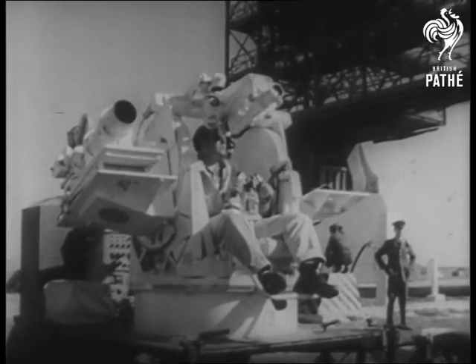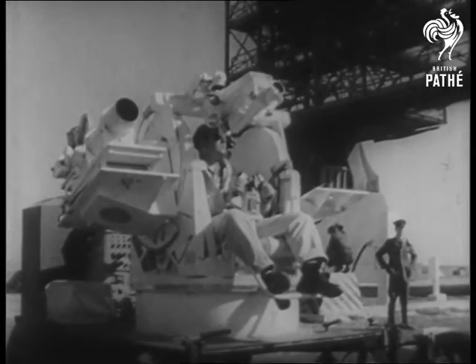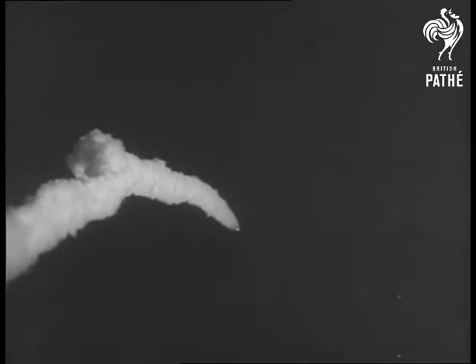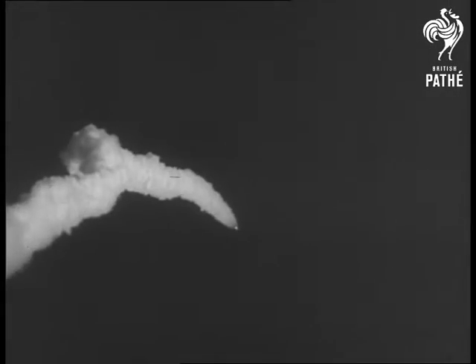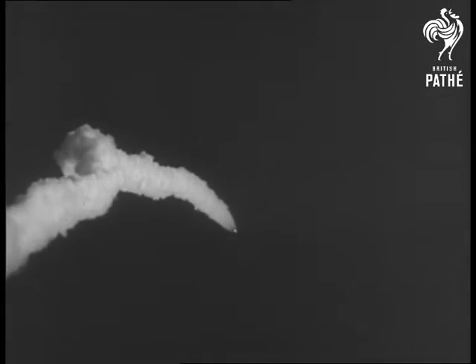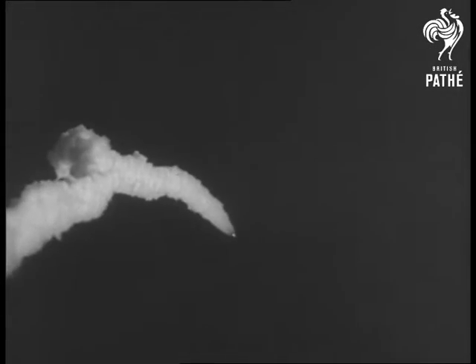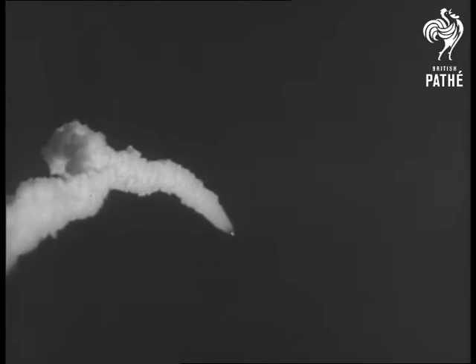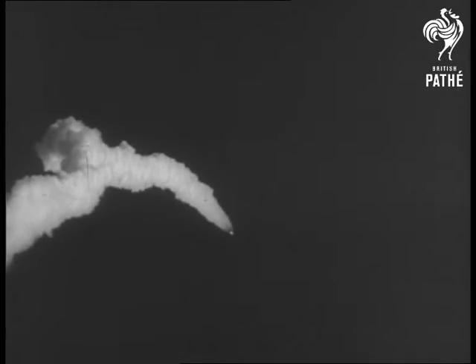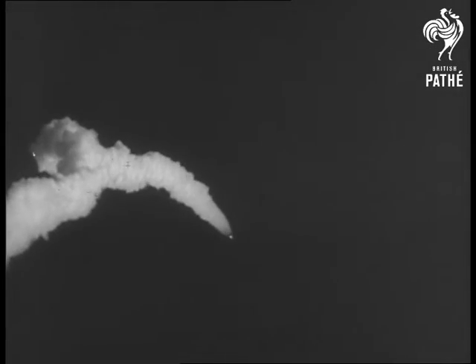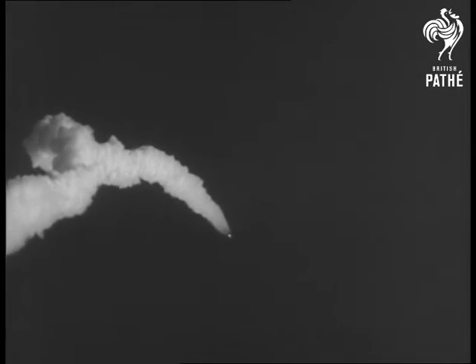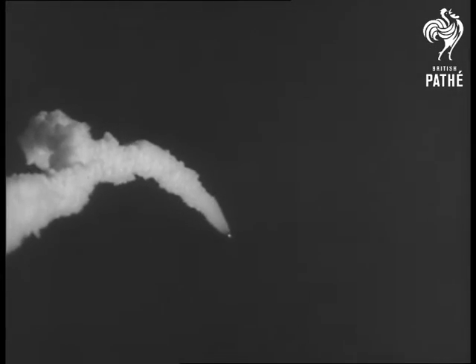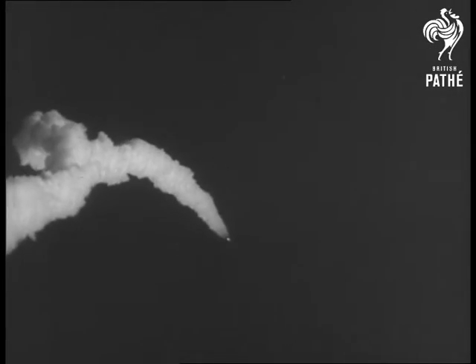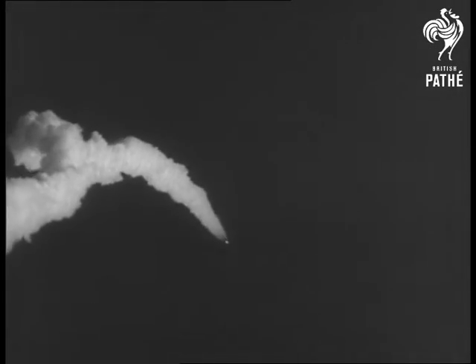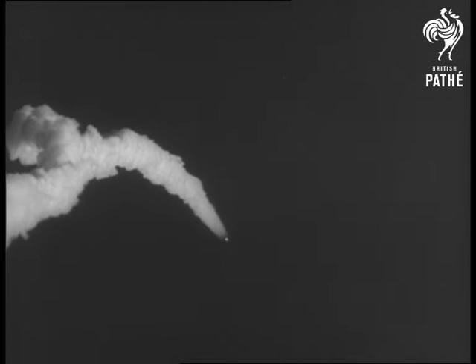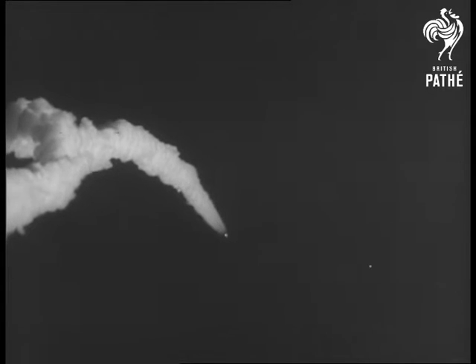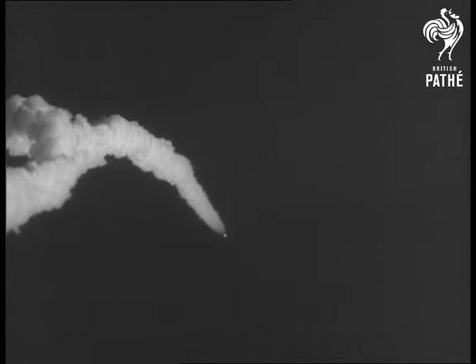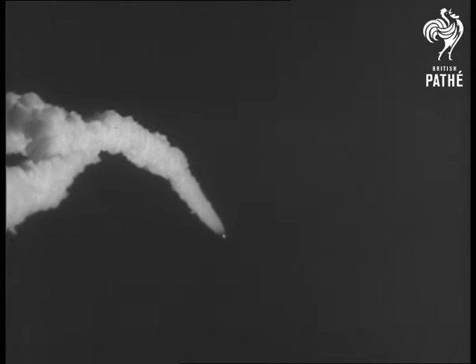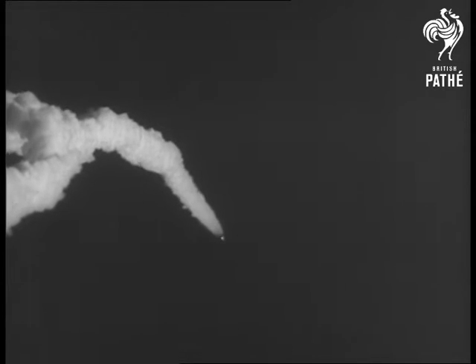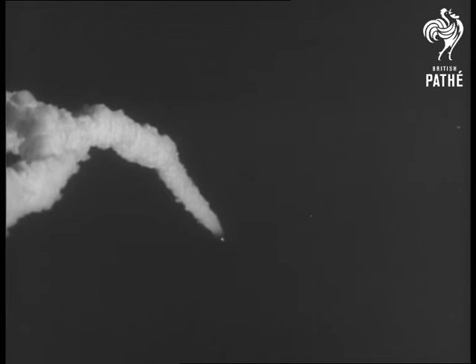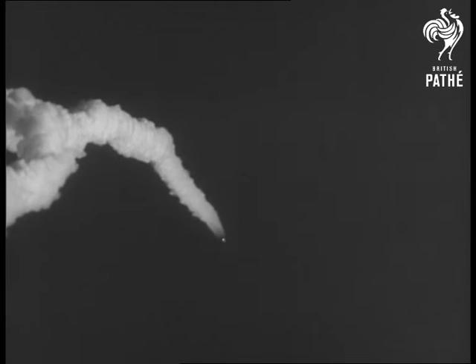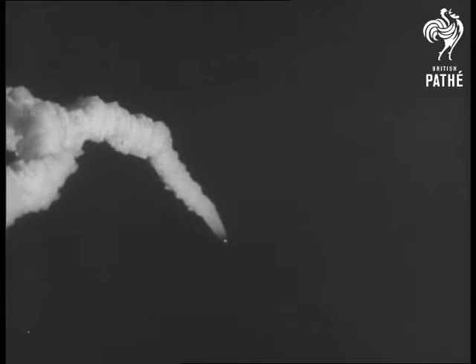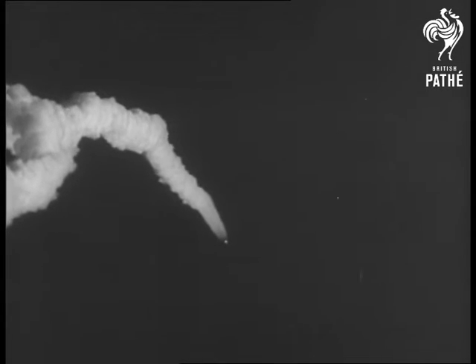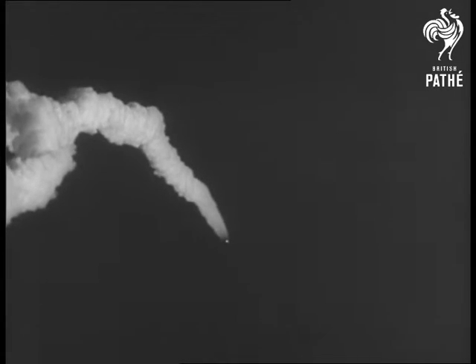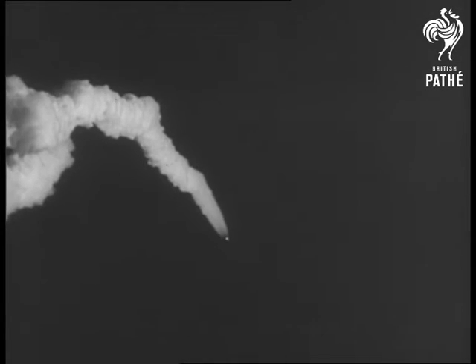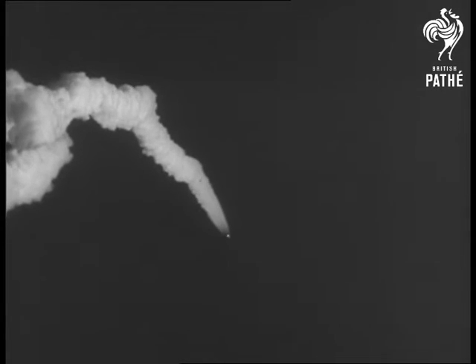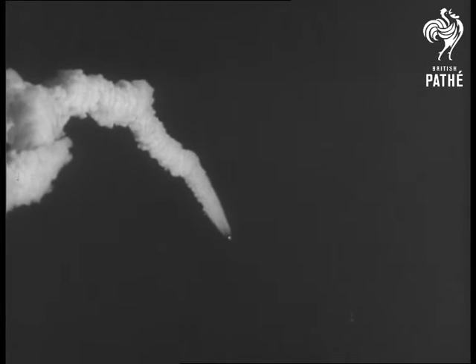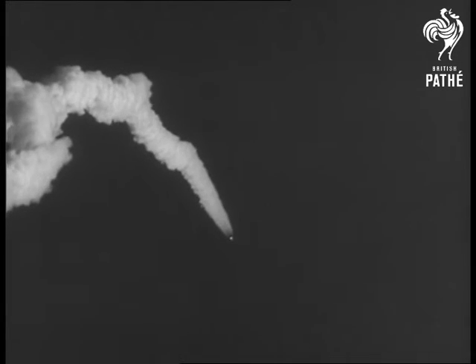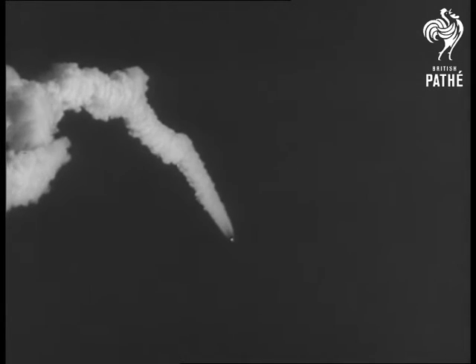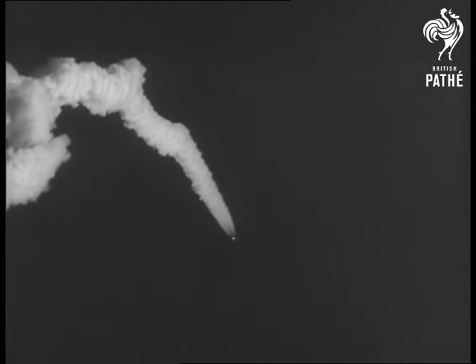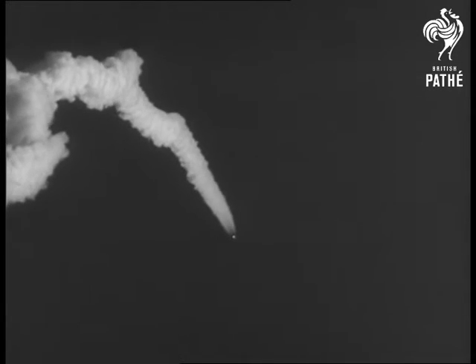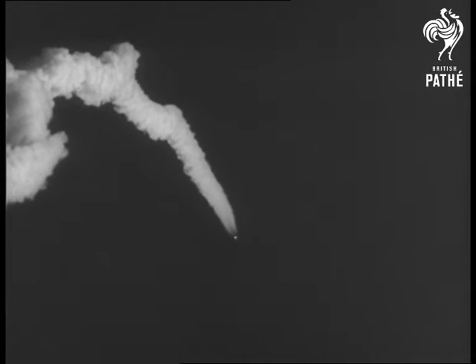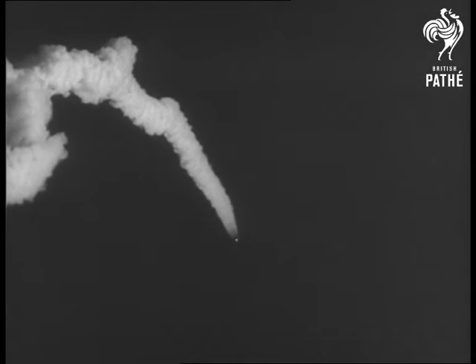This time there's no living thing aboard, but the National Space Administration hopes to send a man along, possibly in 1961.